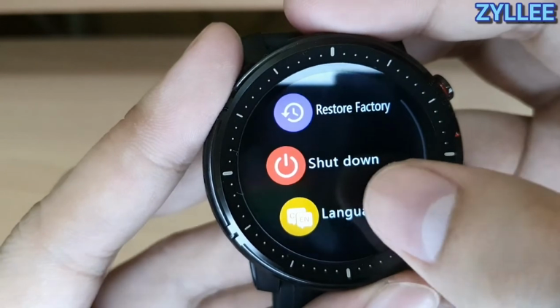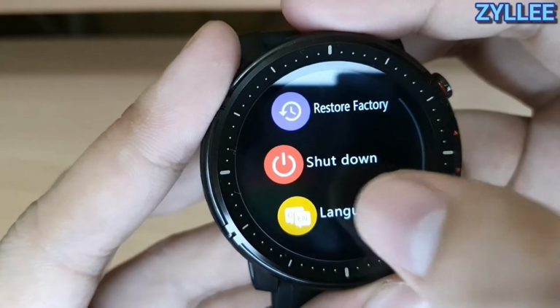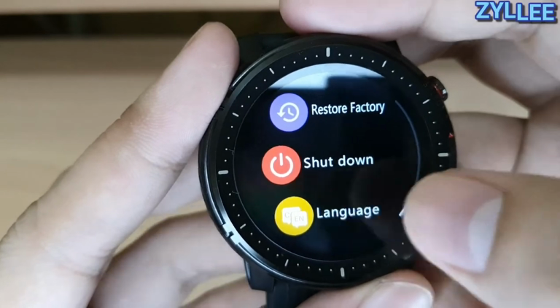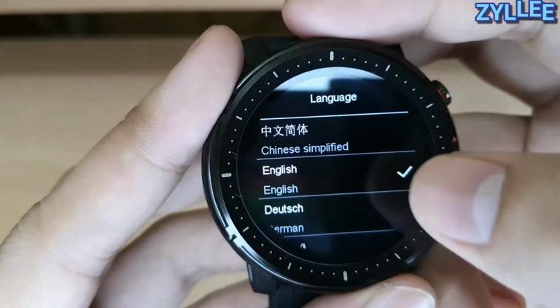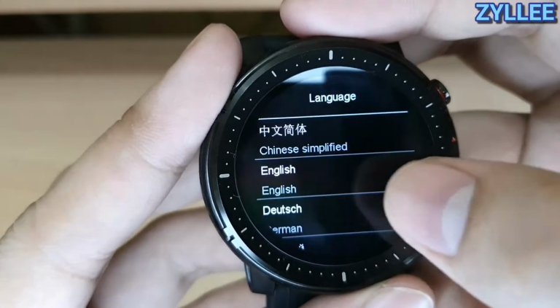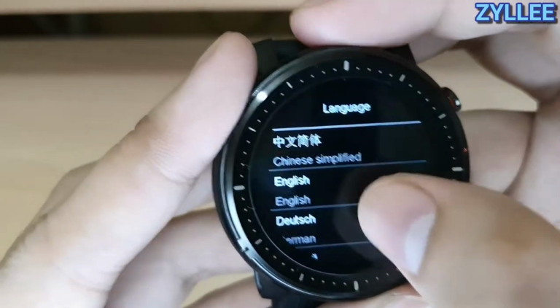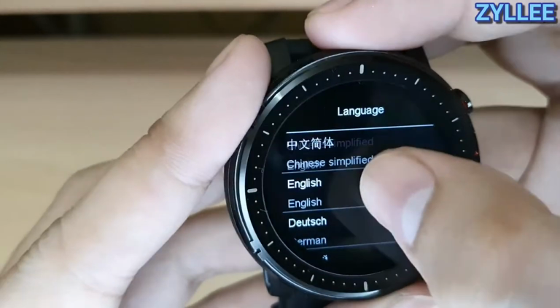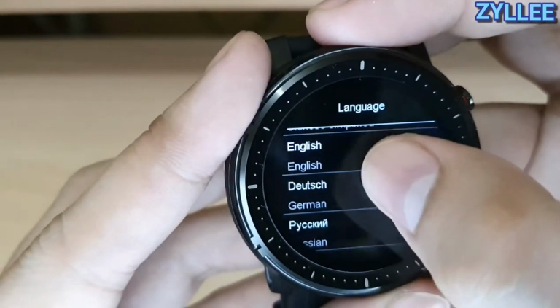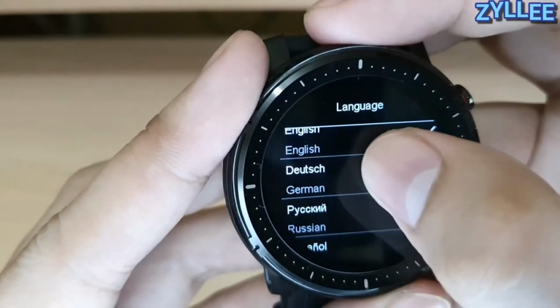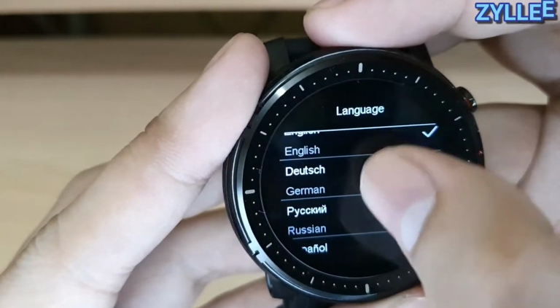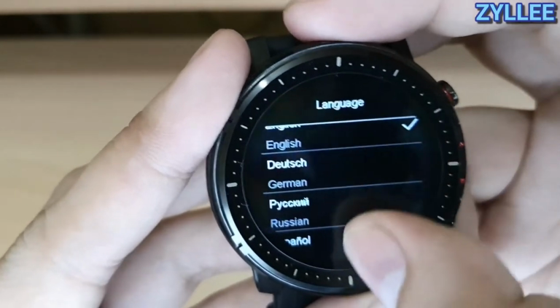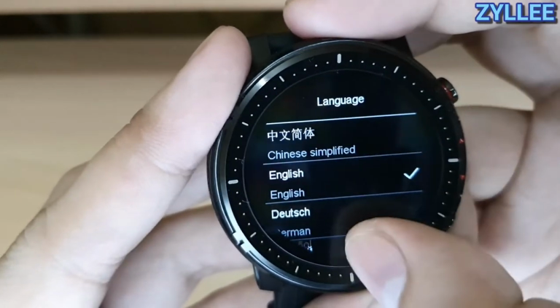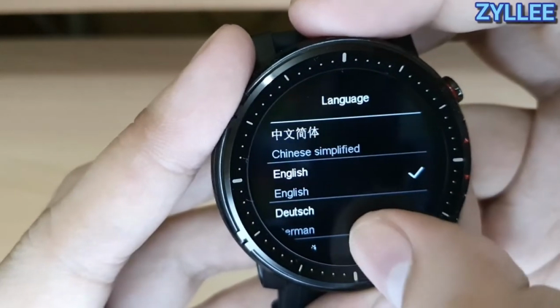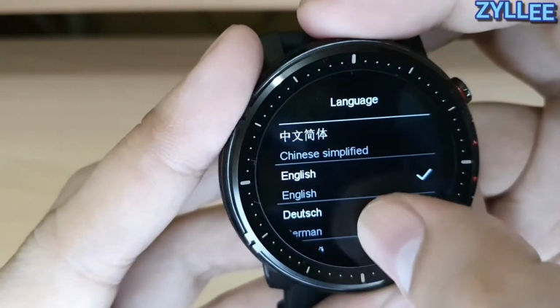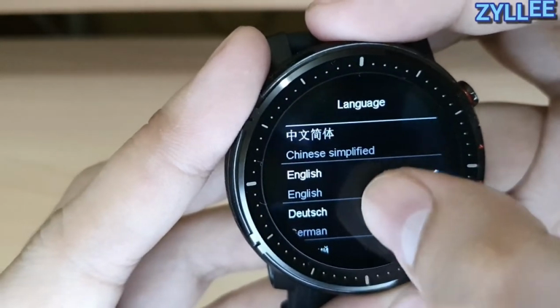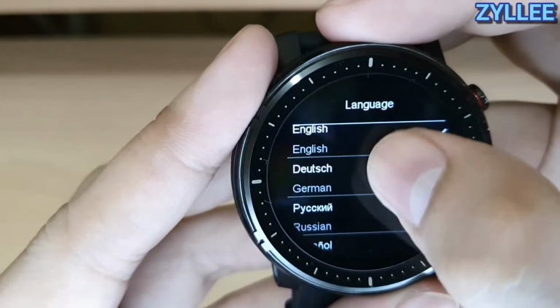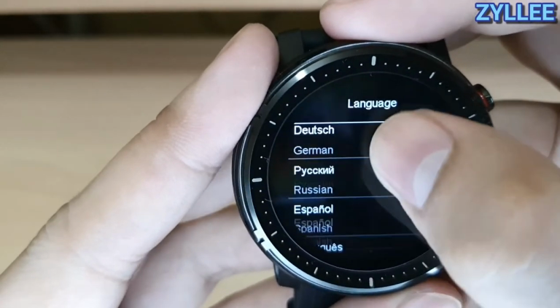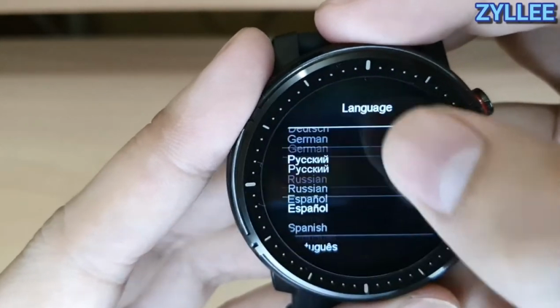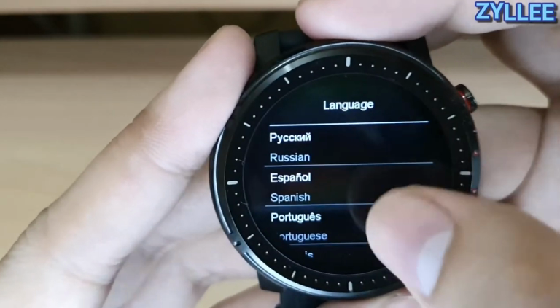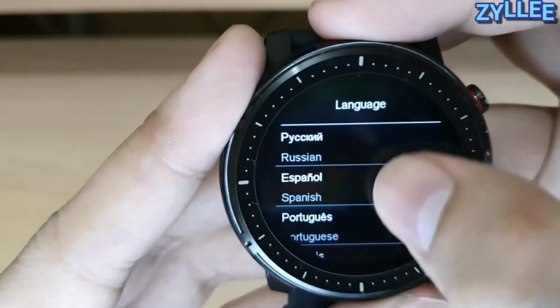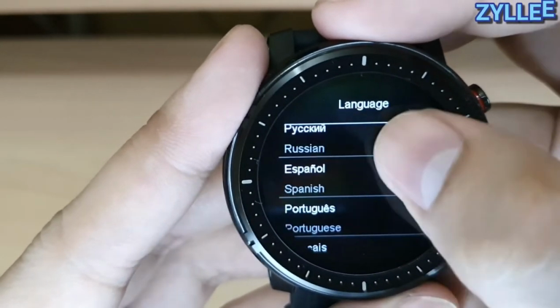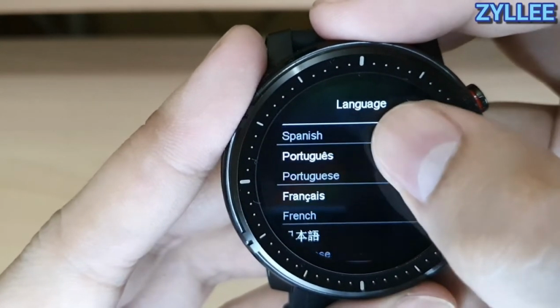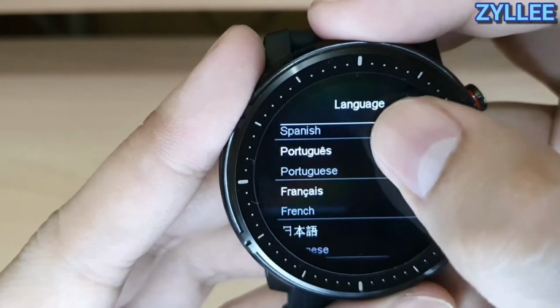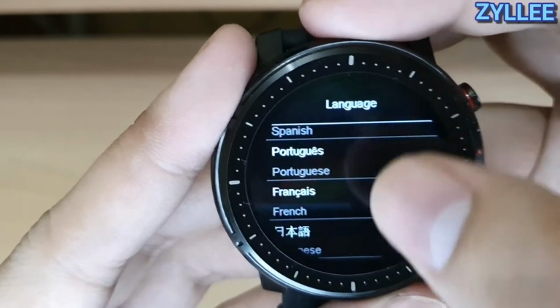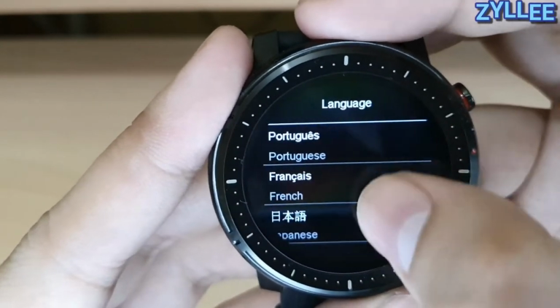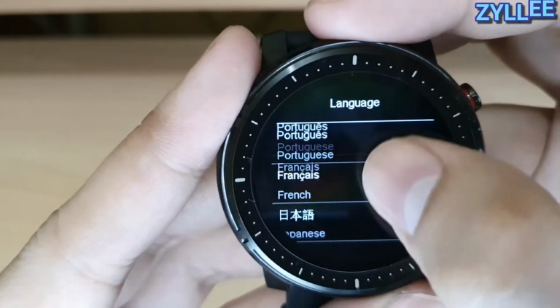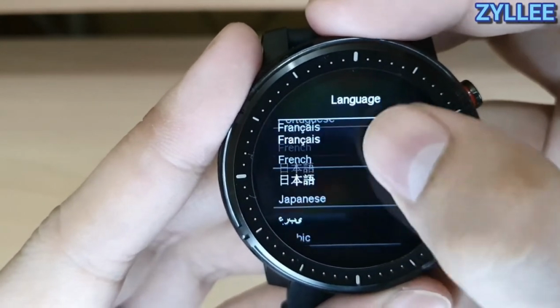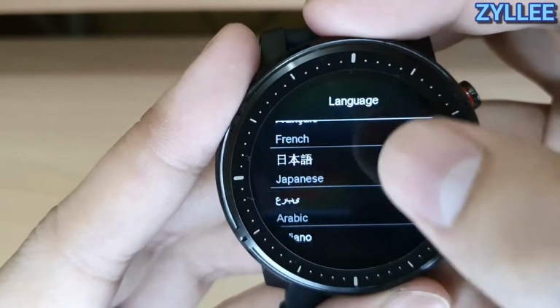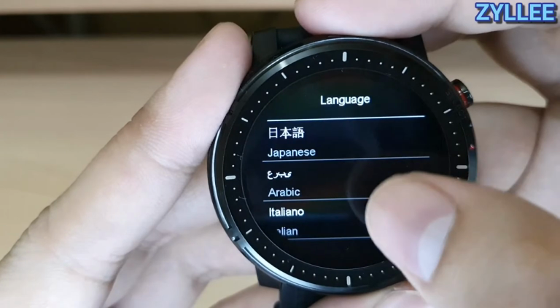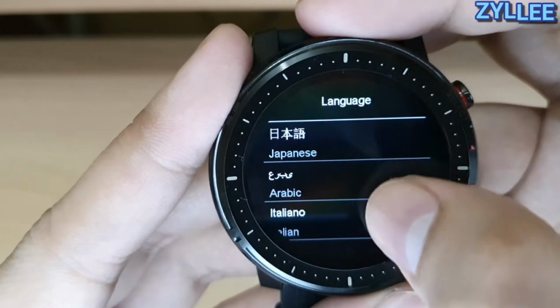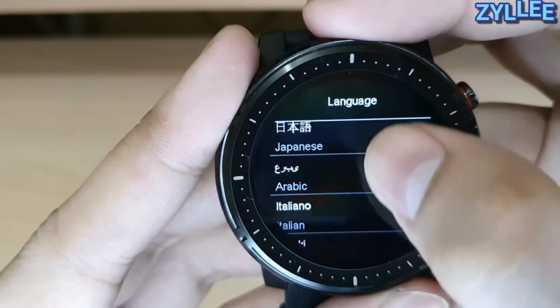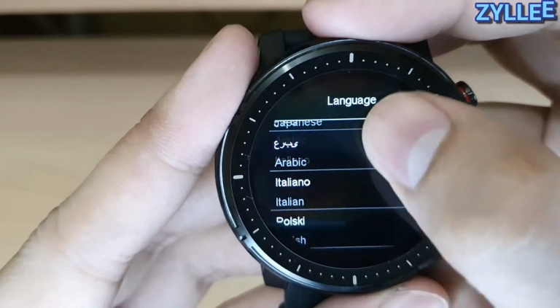Moving on, we also have QR code, about, restore factory settings, shut down, and language settings. This watch has a lot of languages built in.